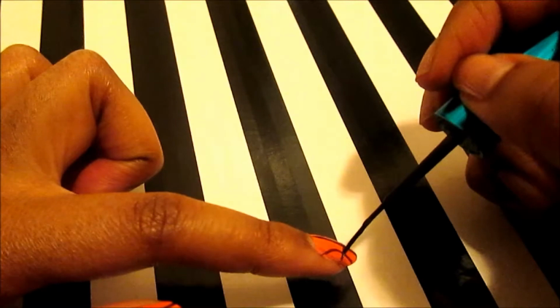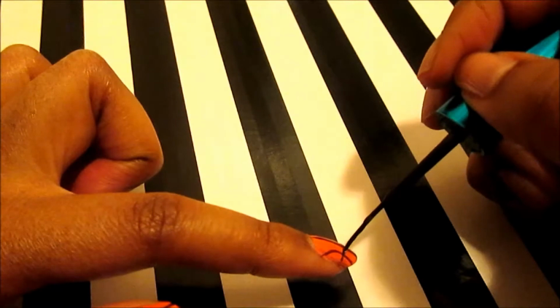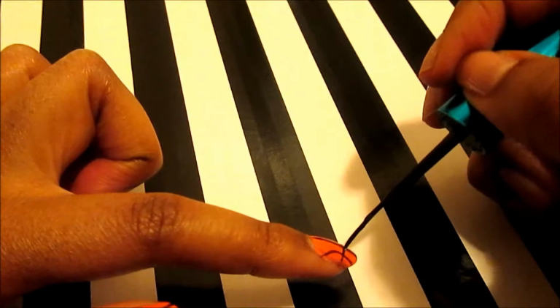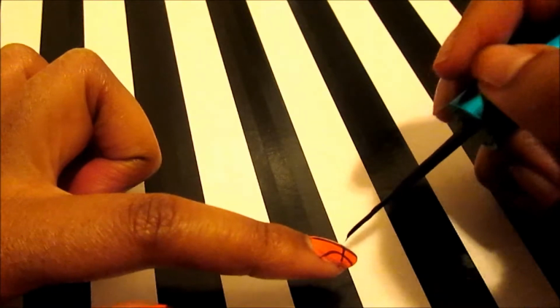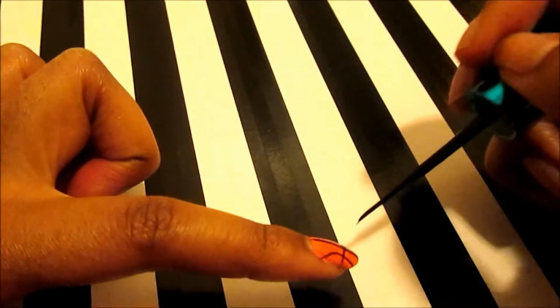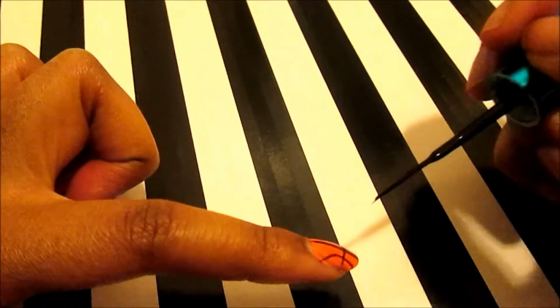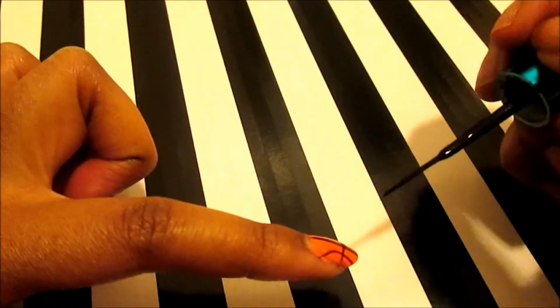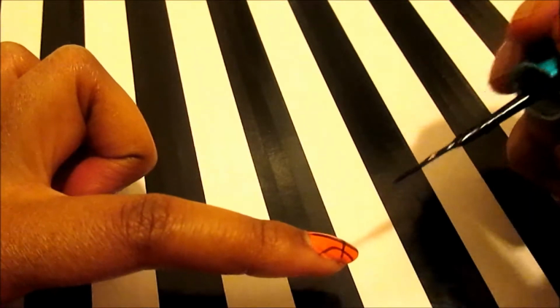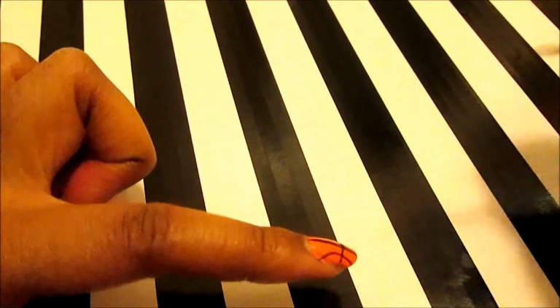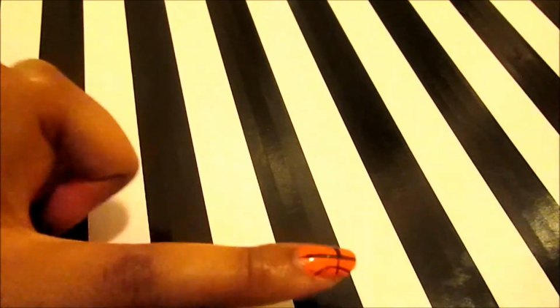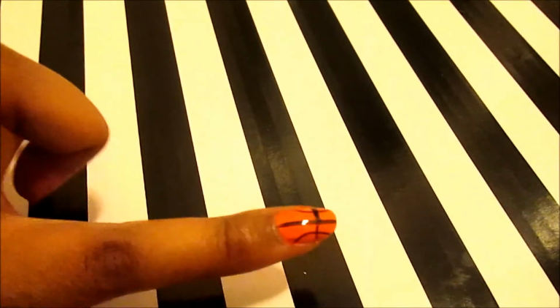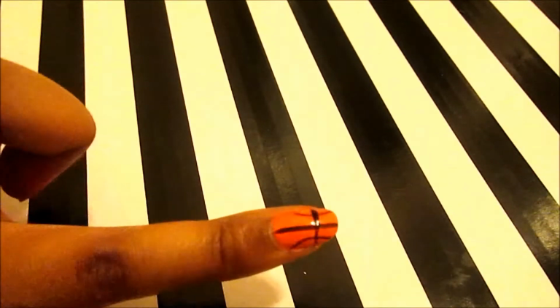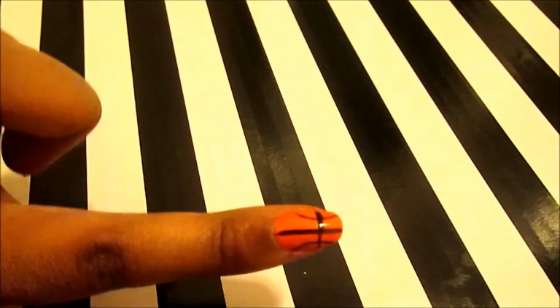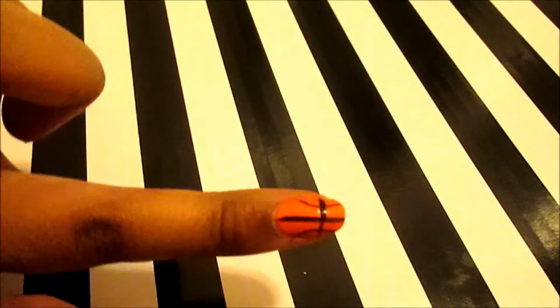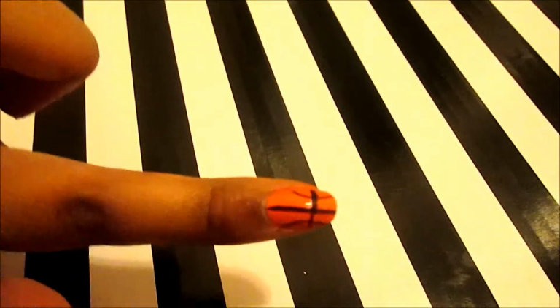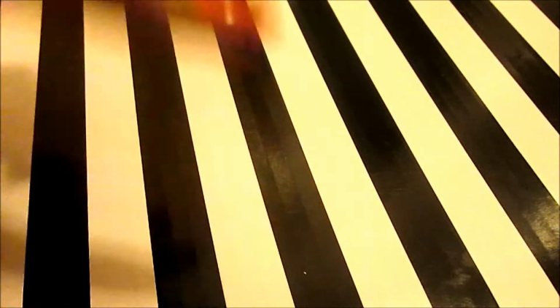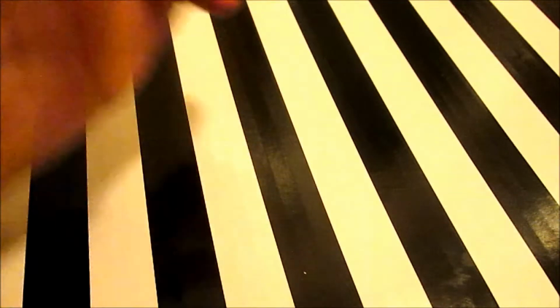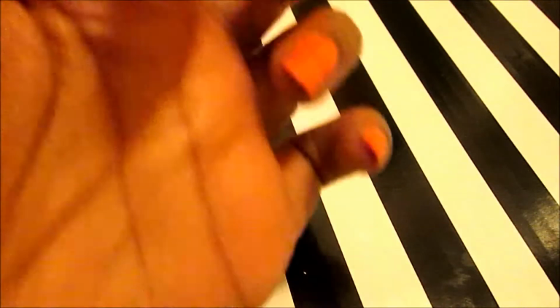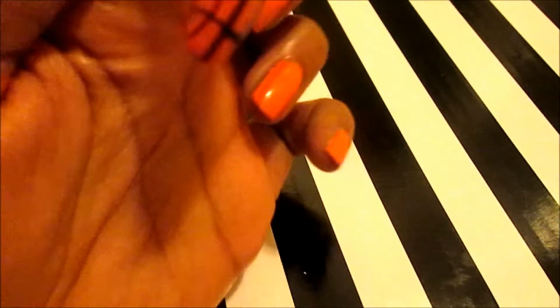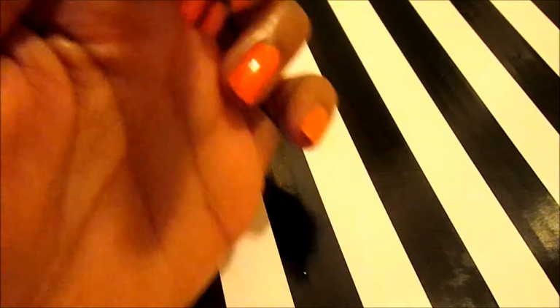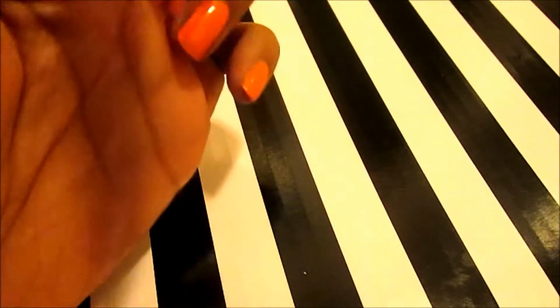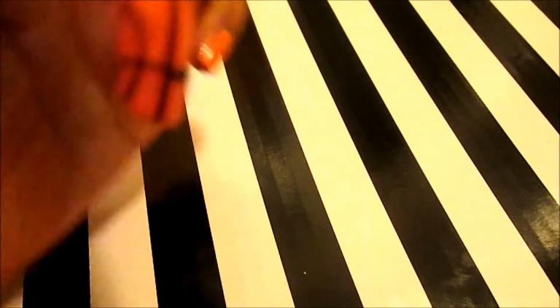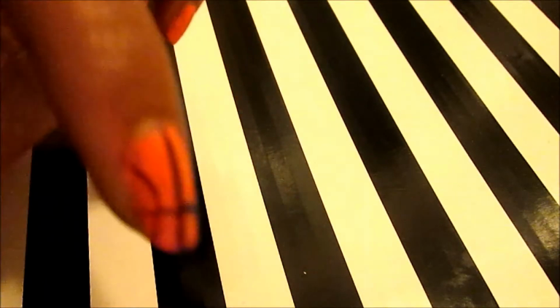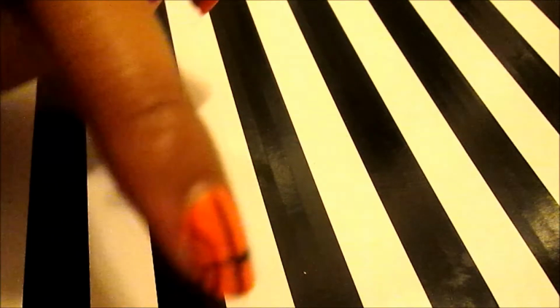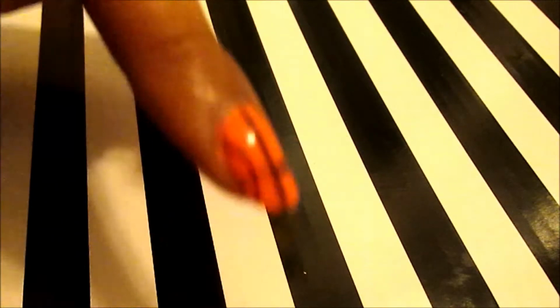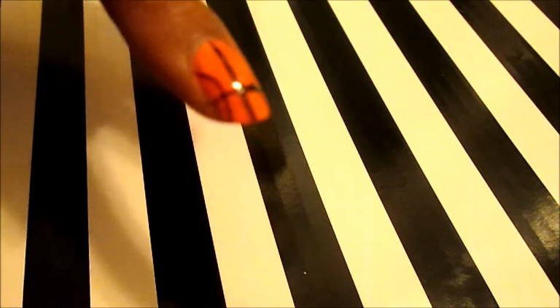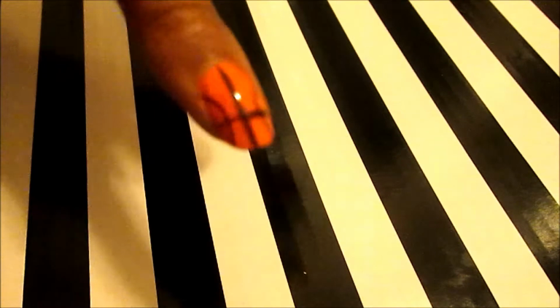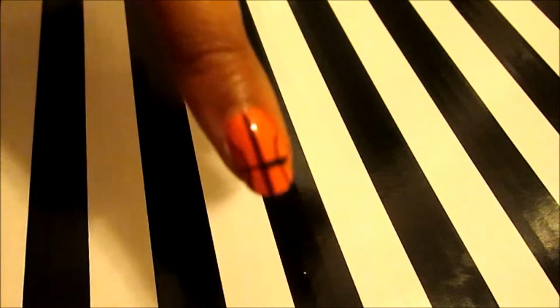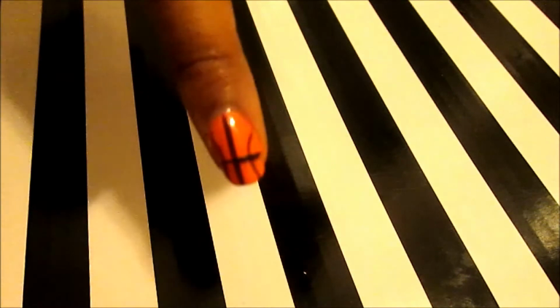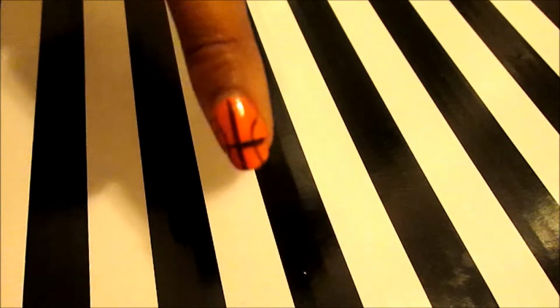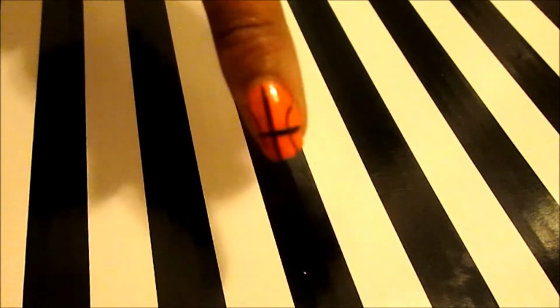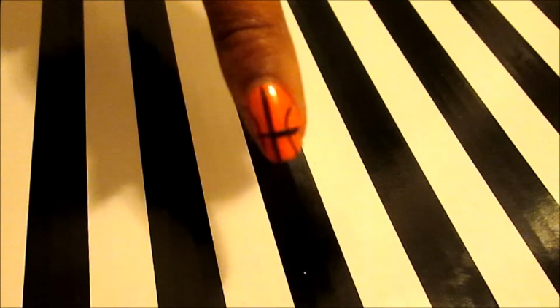And there you have it — your Spaulding ball nails. Incredibly easy.